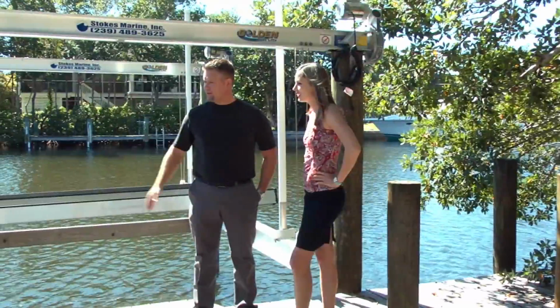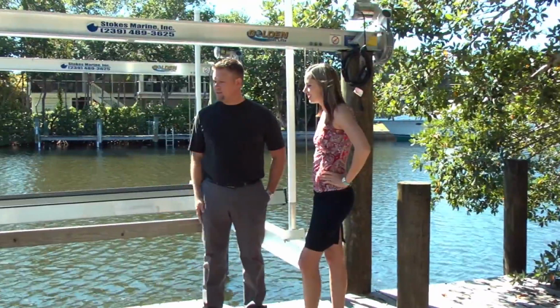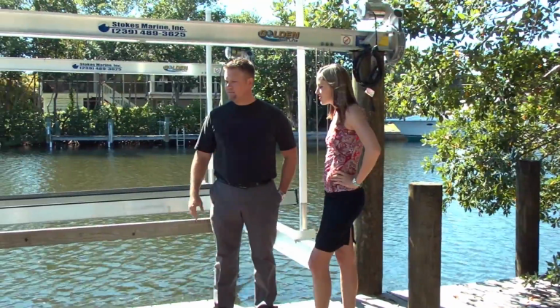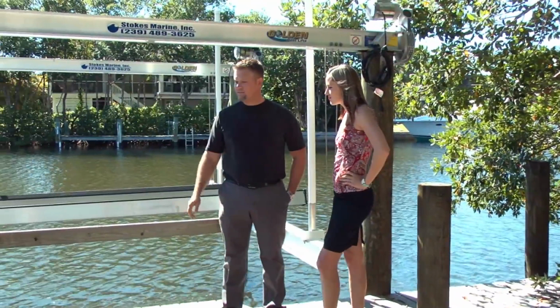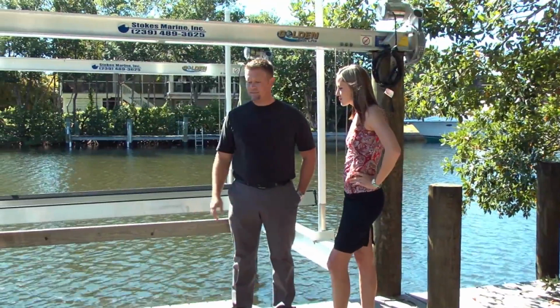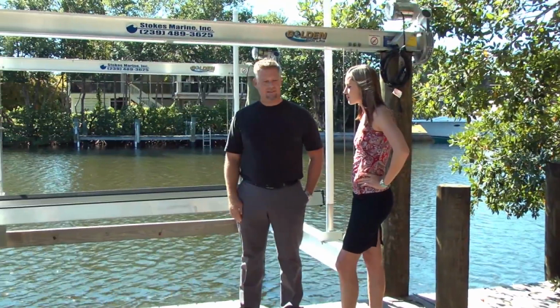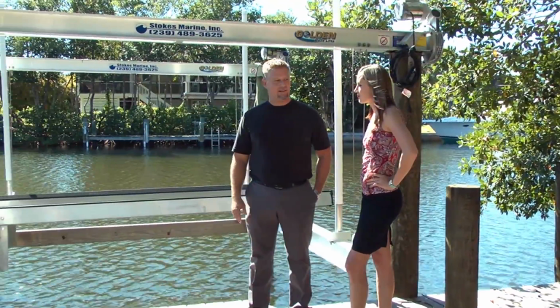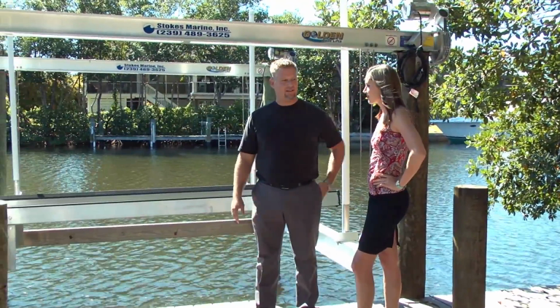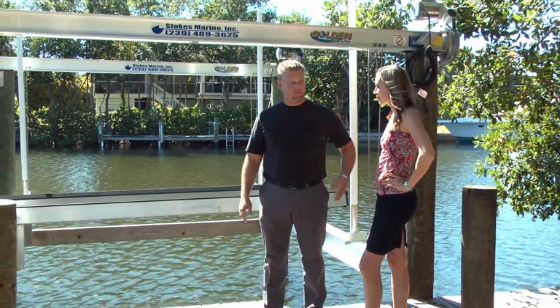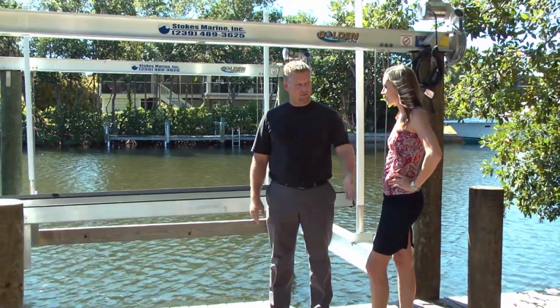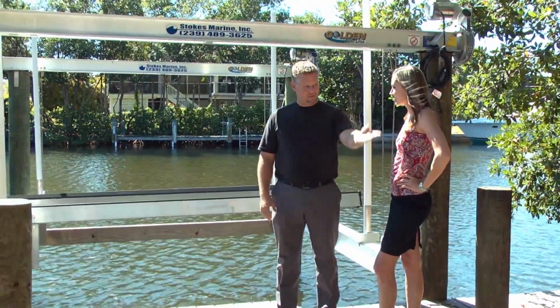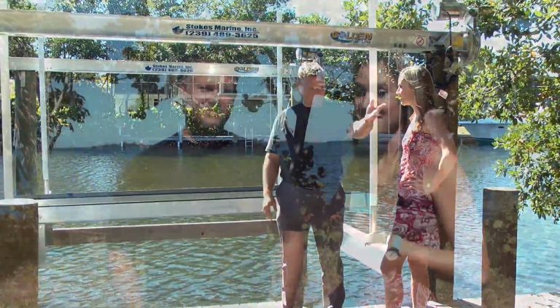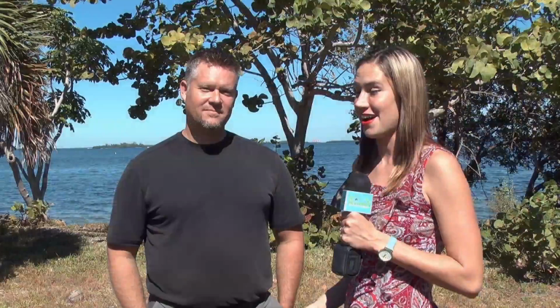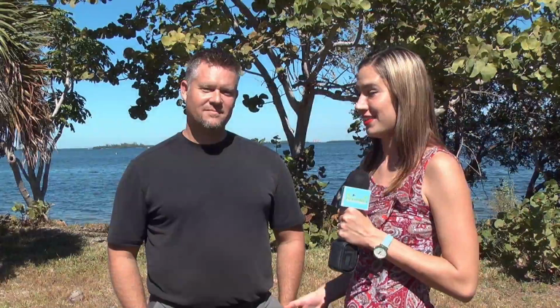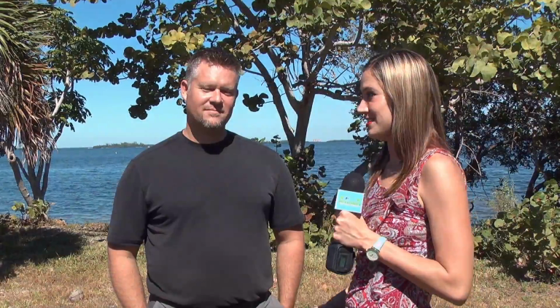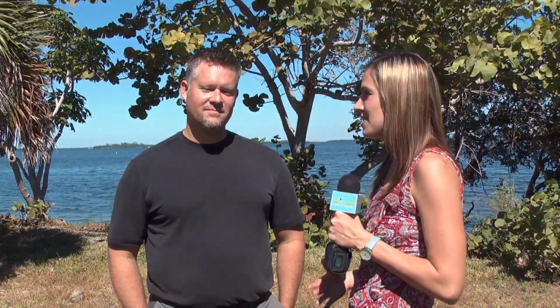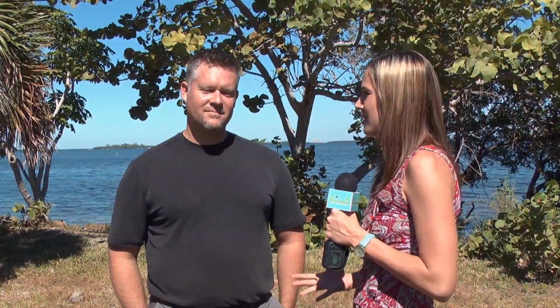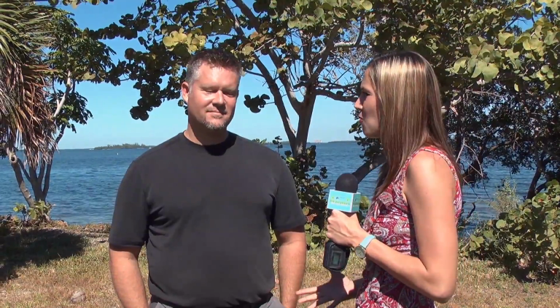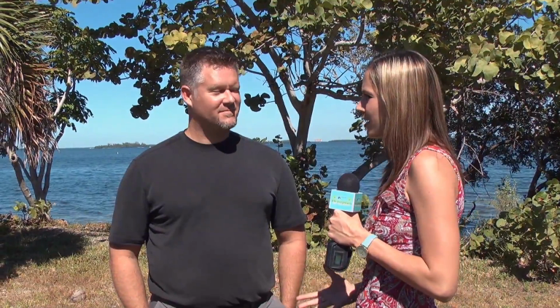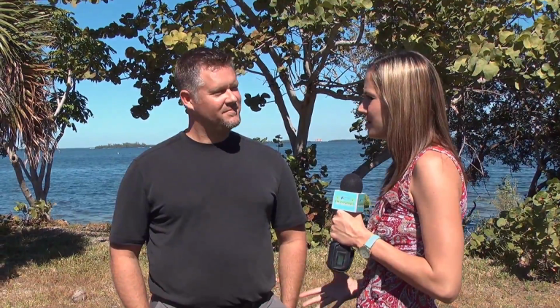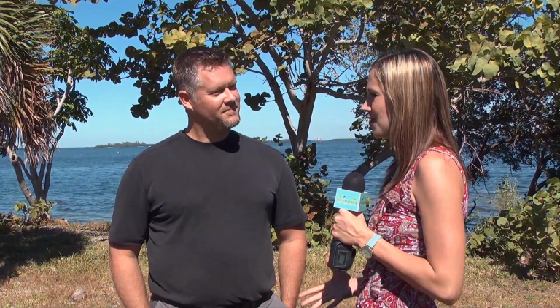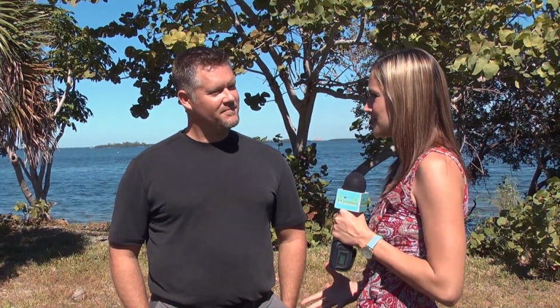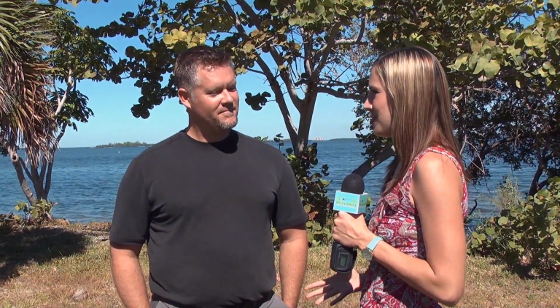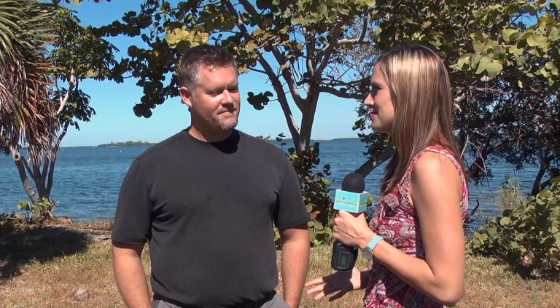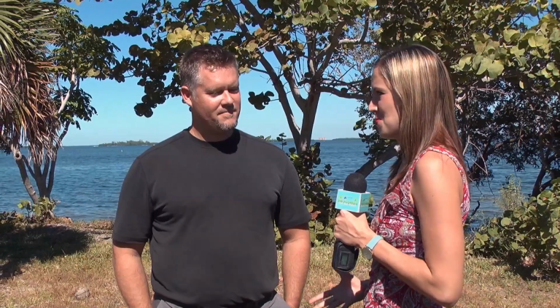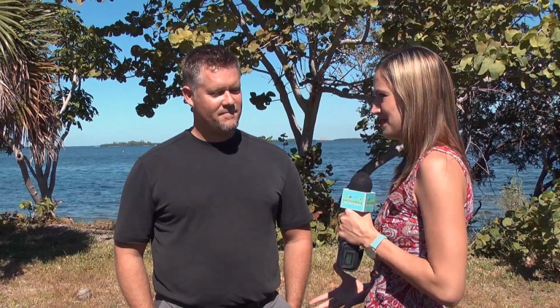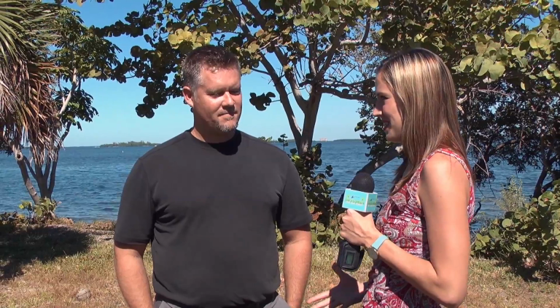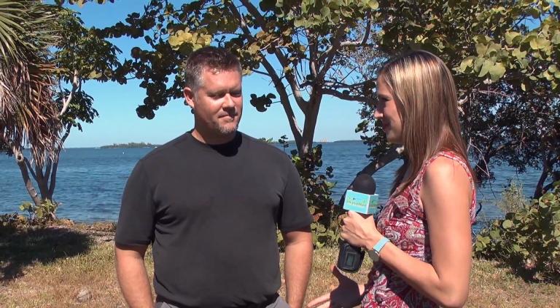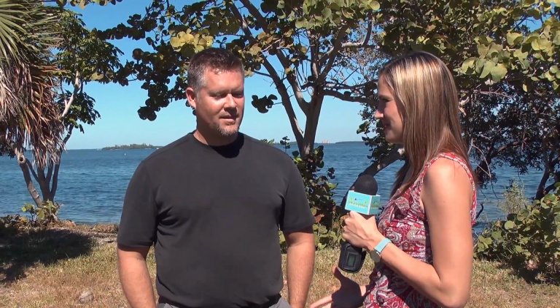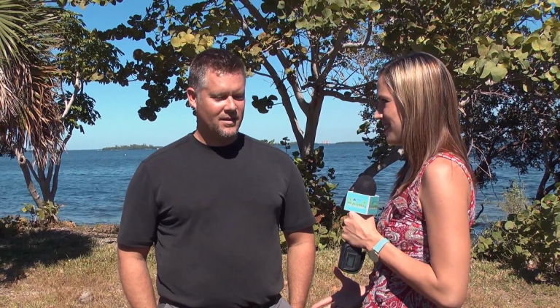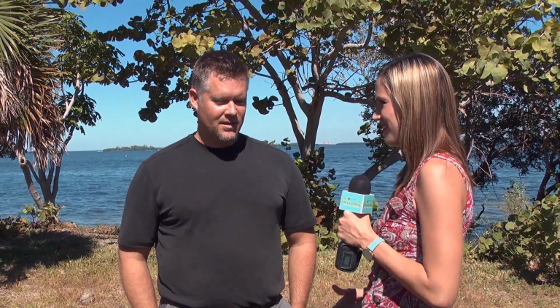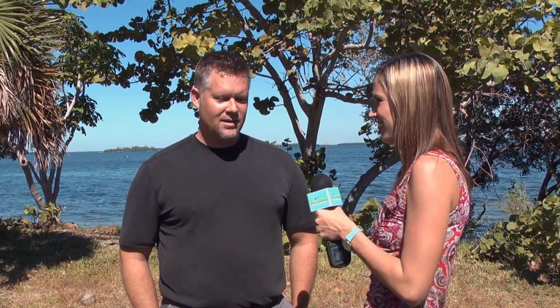I'm with Dustin Chorus with Remax of the Islands. Now, what can you tell us about this home site that we're standing on?